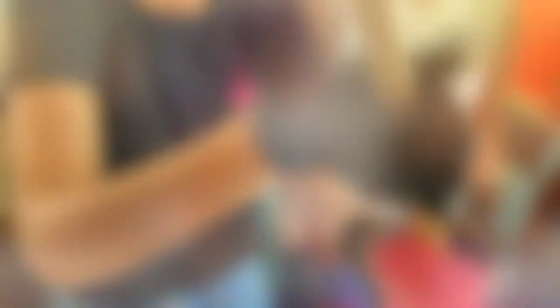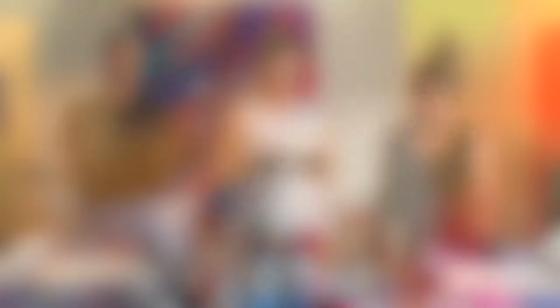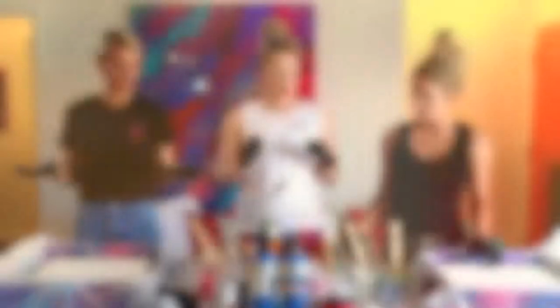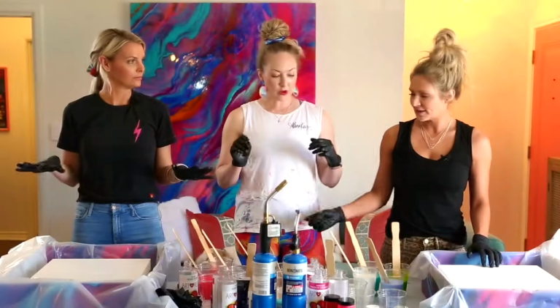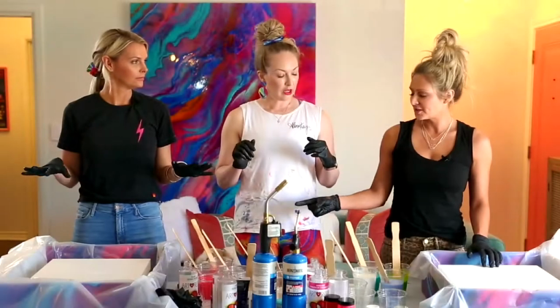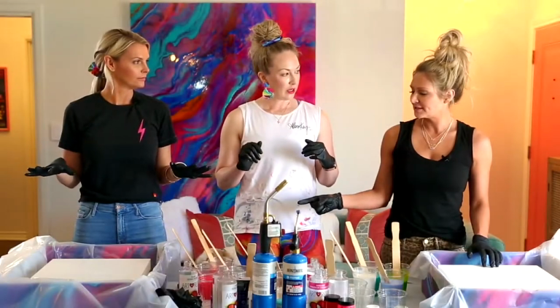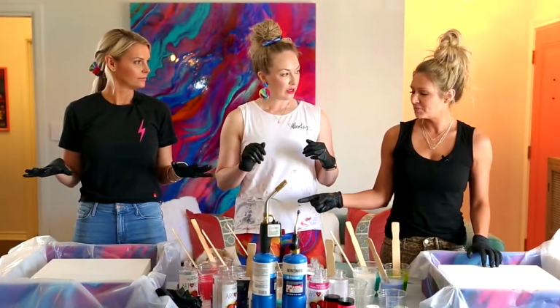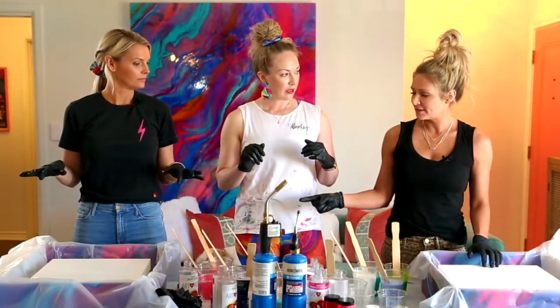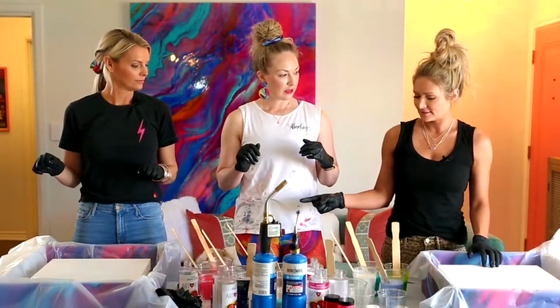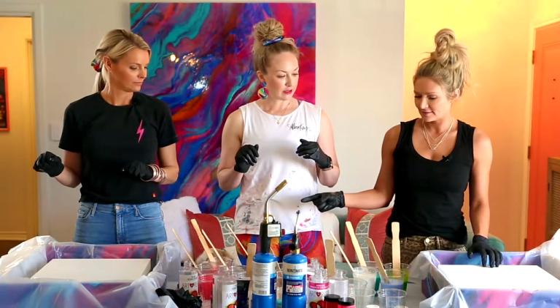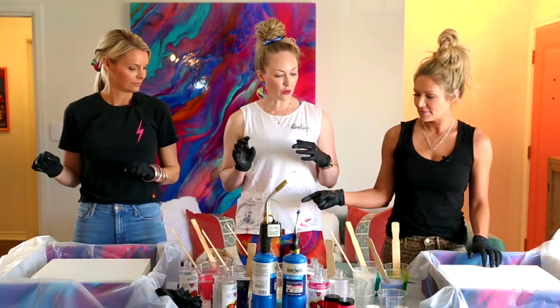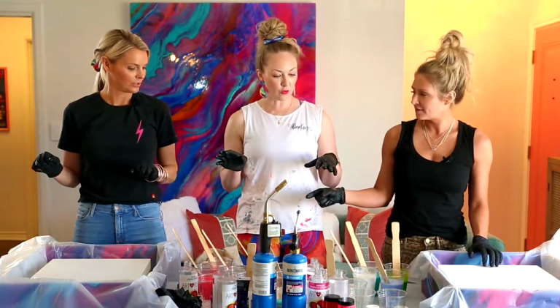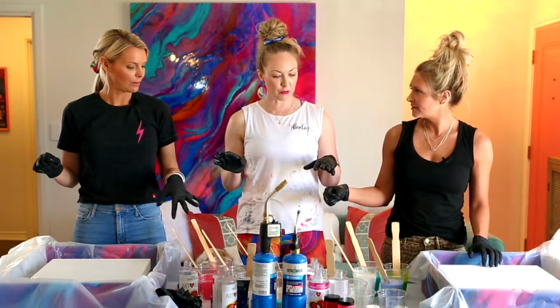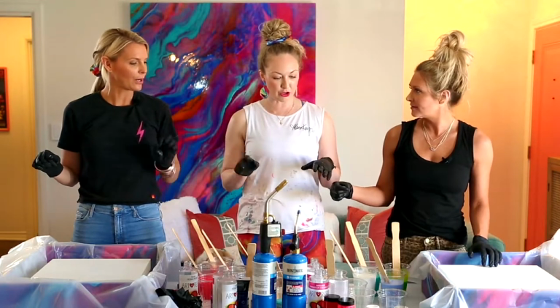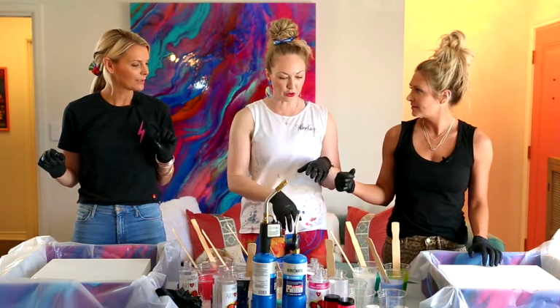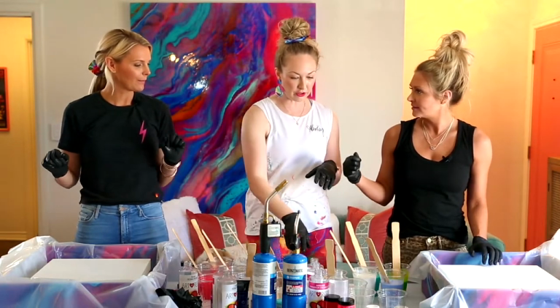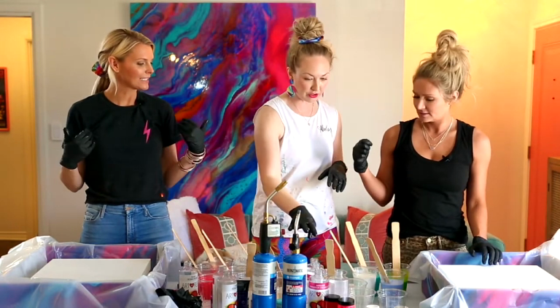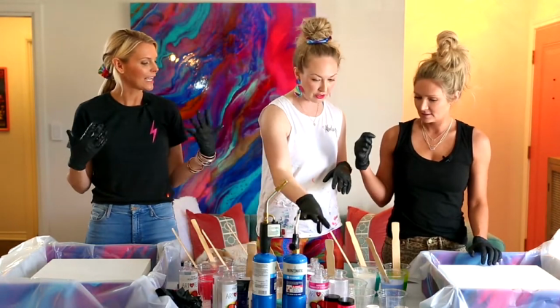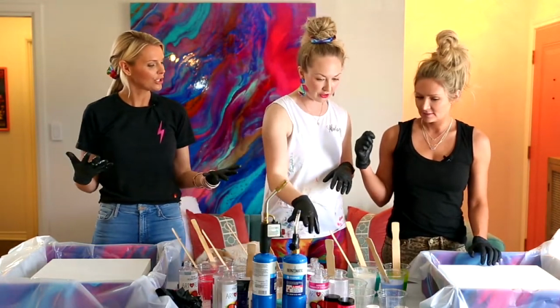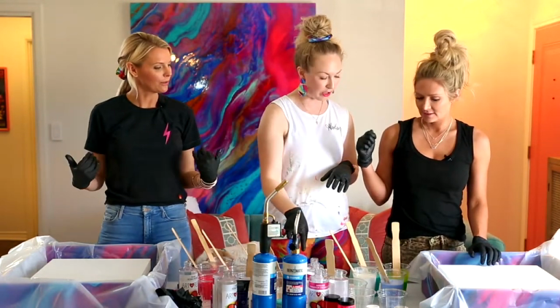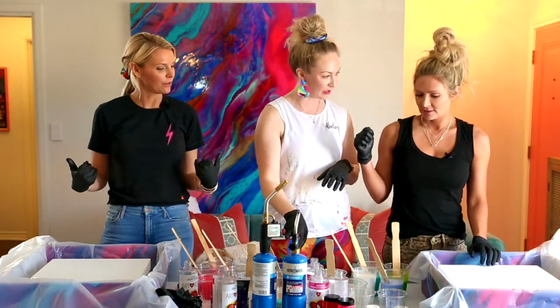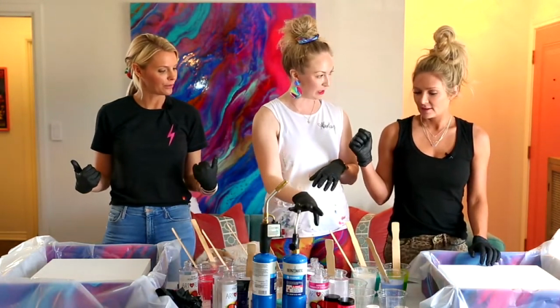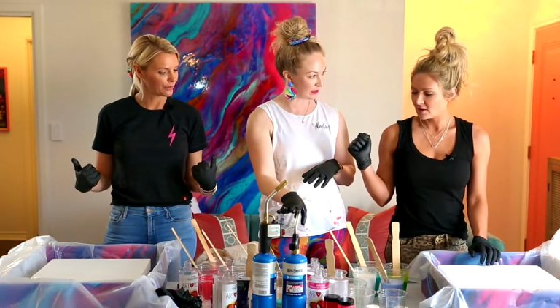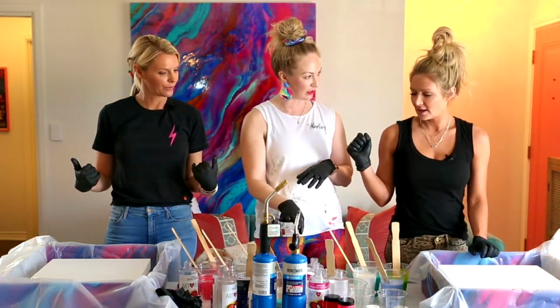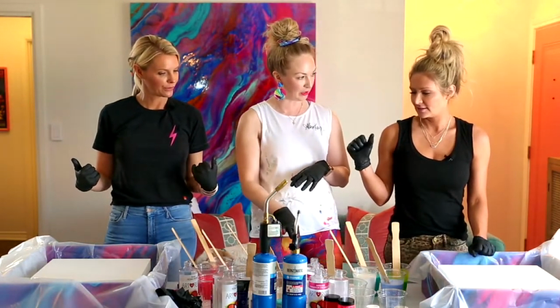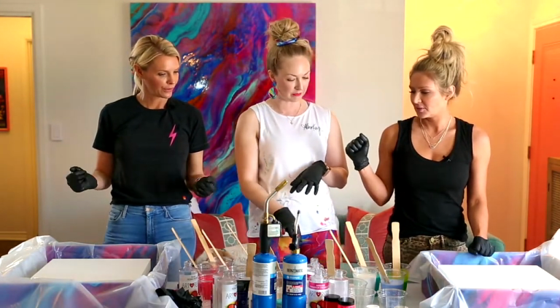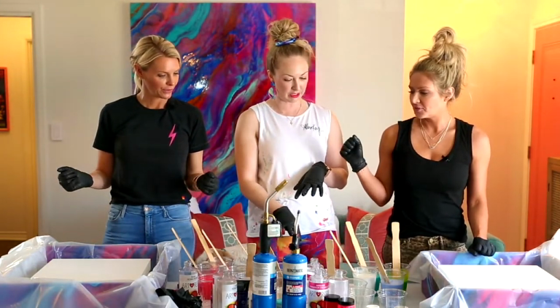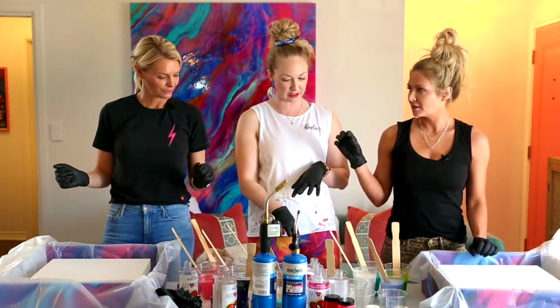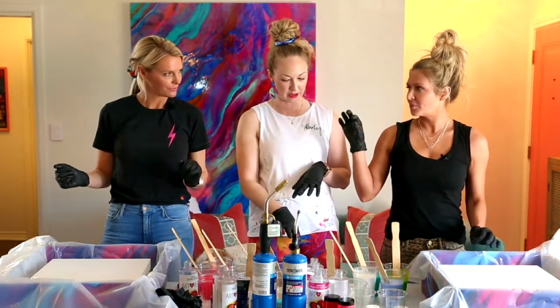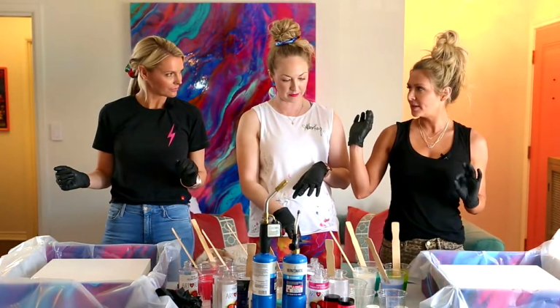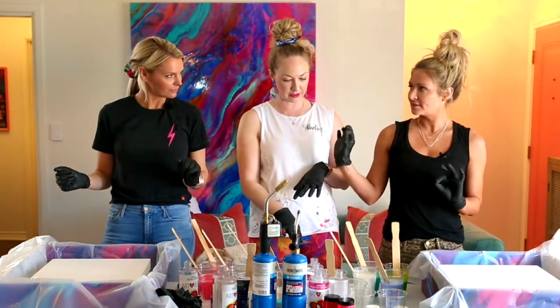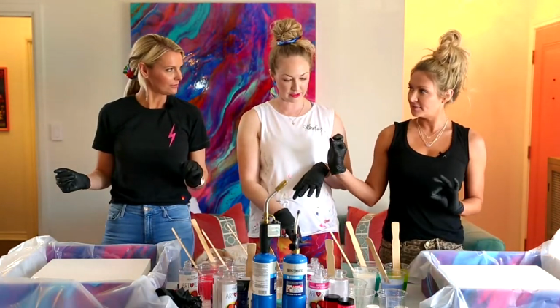I feel like I should have done some pinks. There's still some resin — we can still mix some things up. So can you get a little pinkish envy?